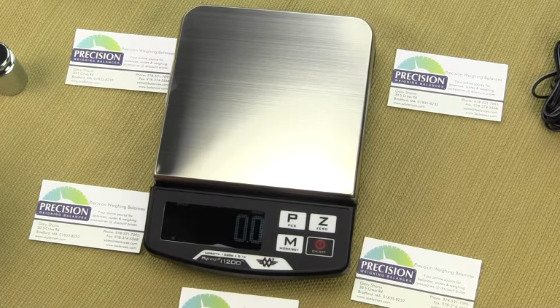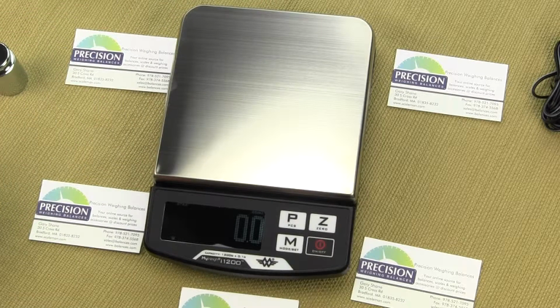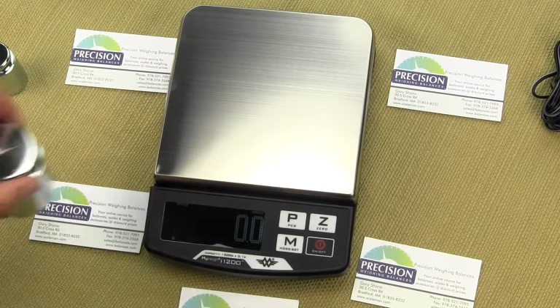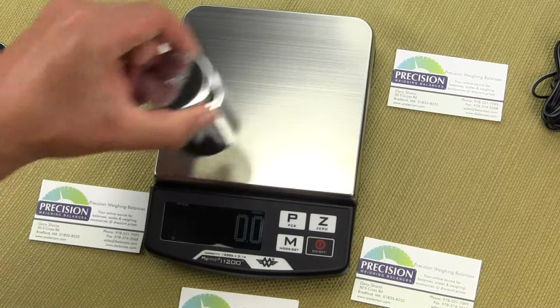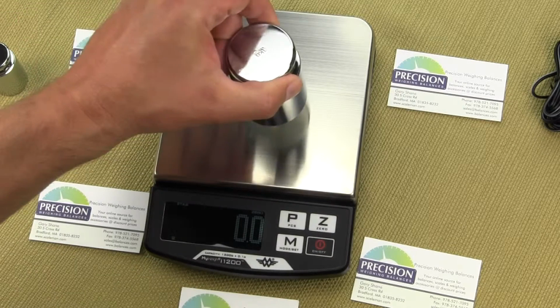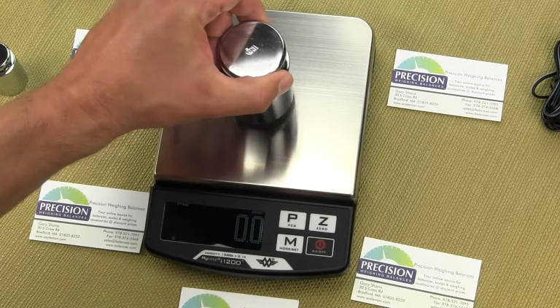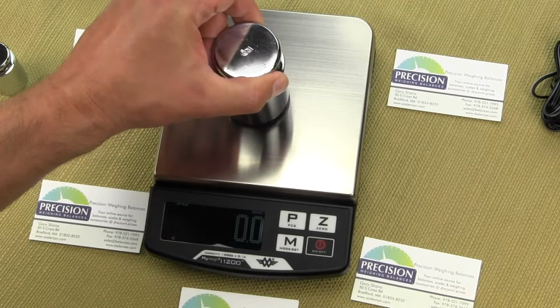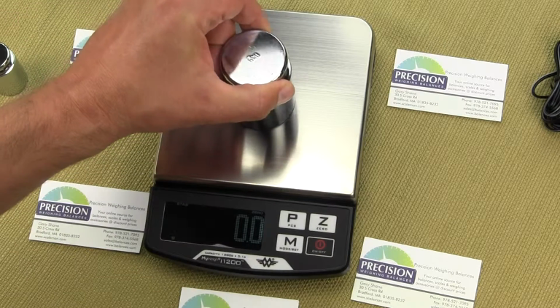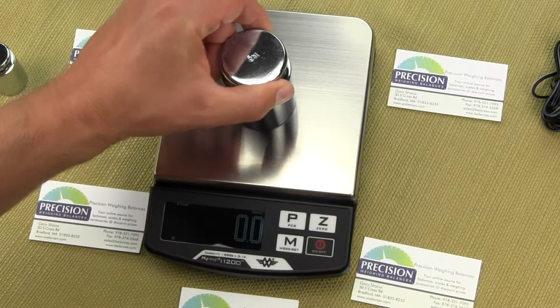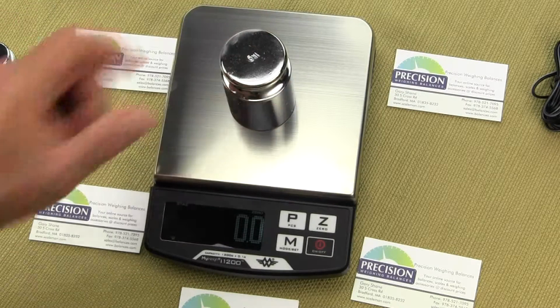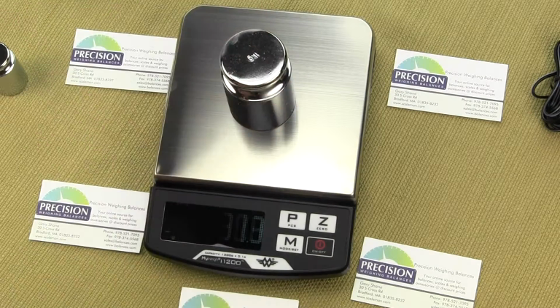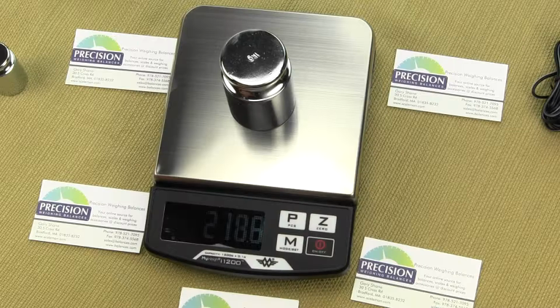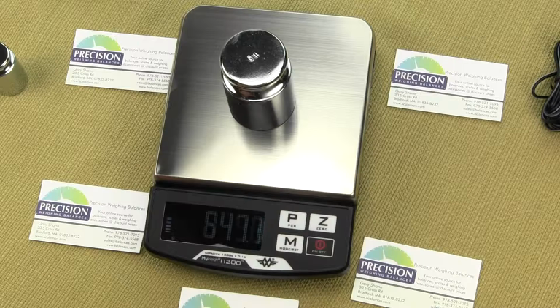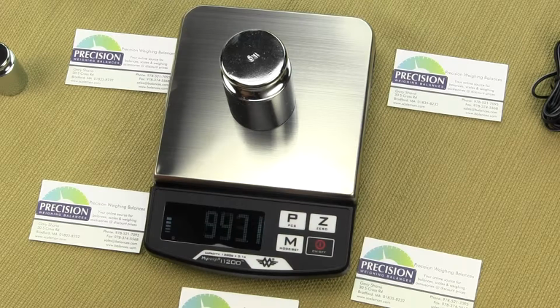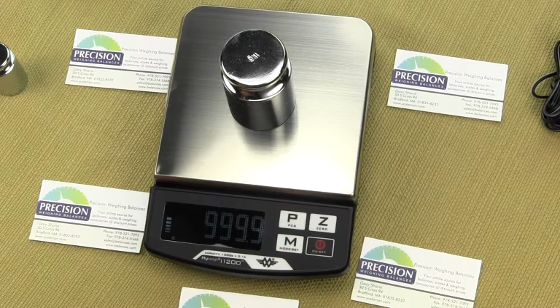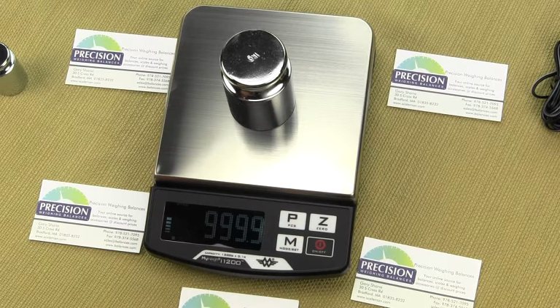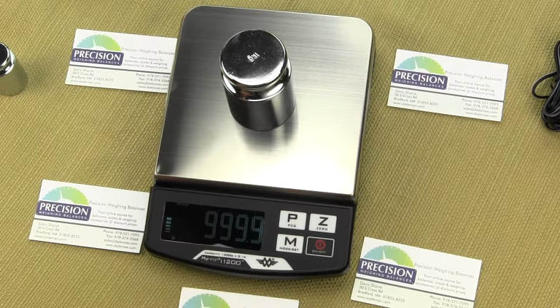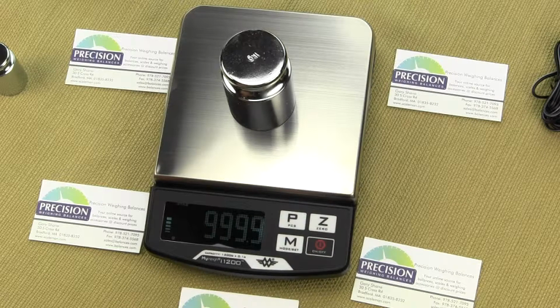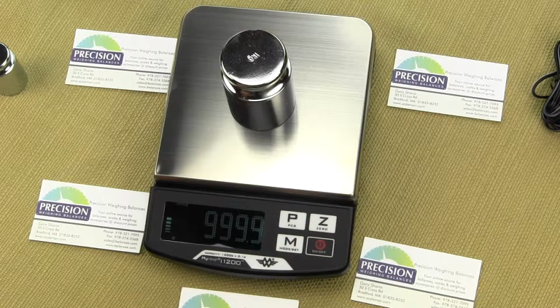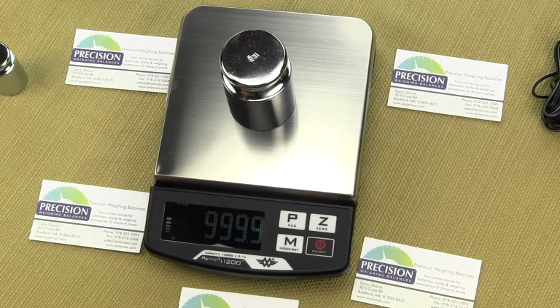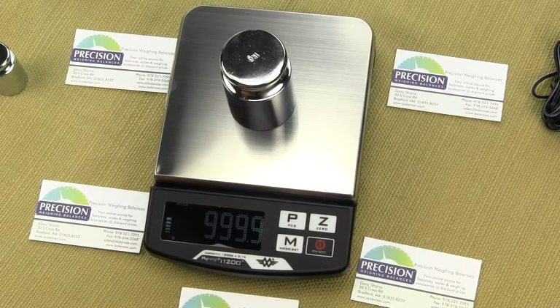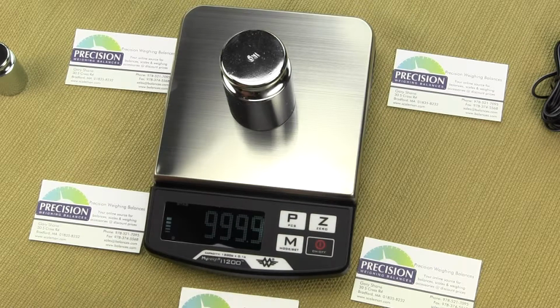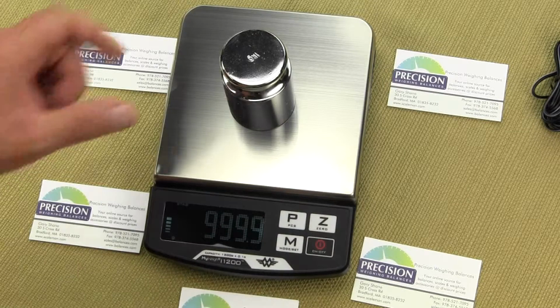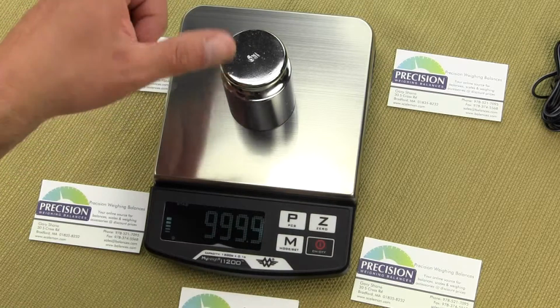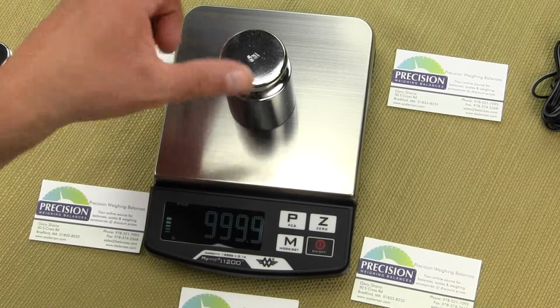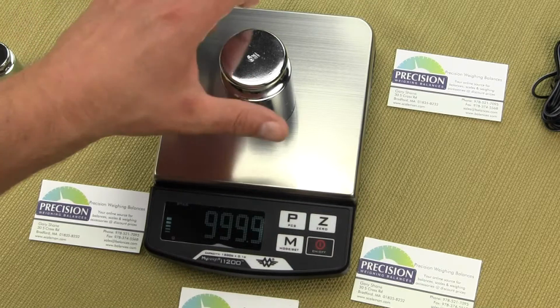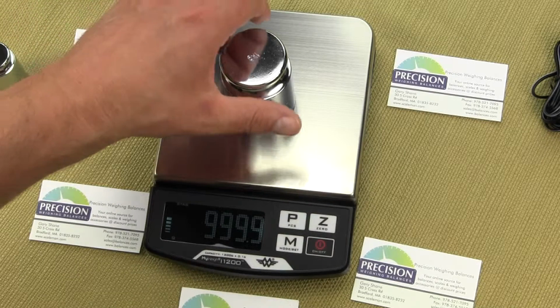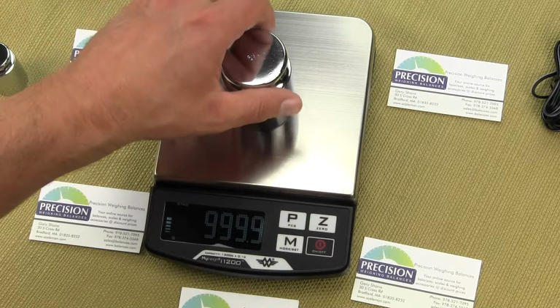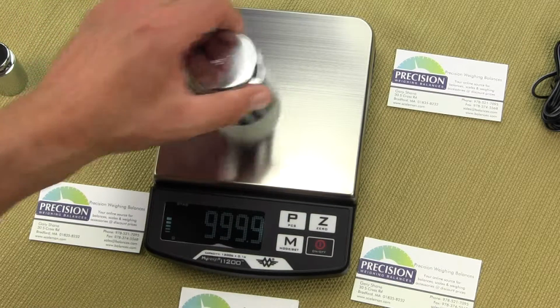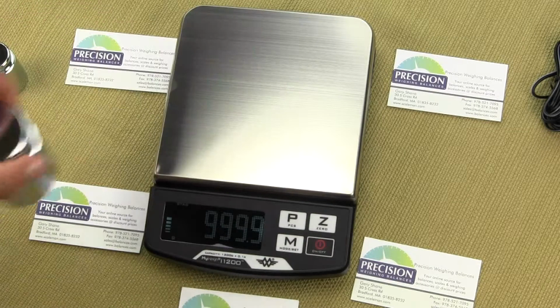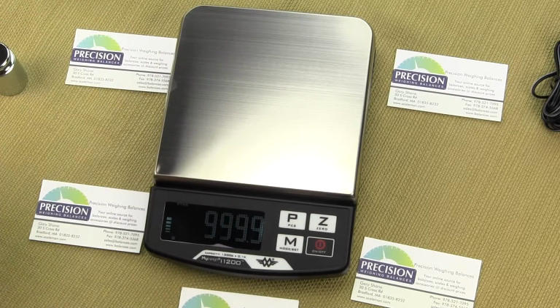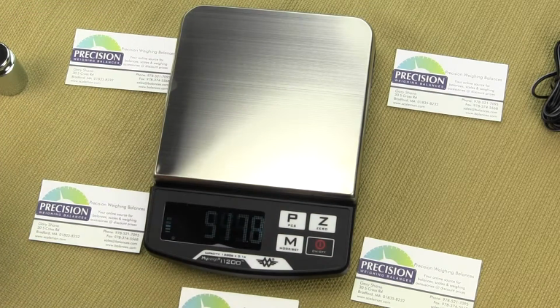We could calibrate the scale again to bring it to exactly 1000, but that's close enough.